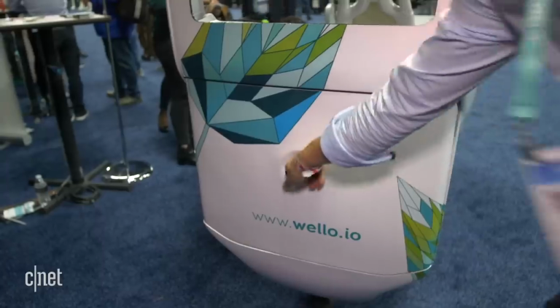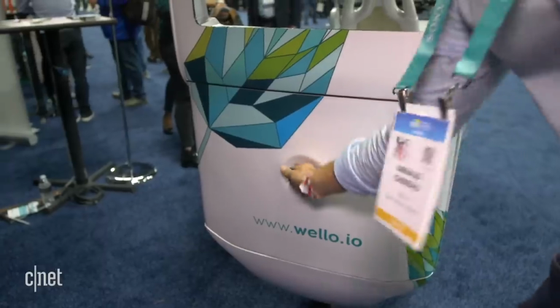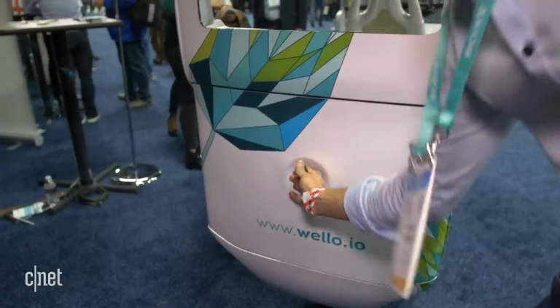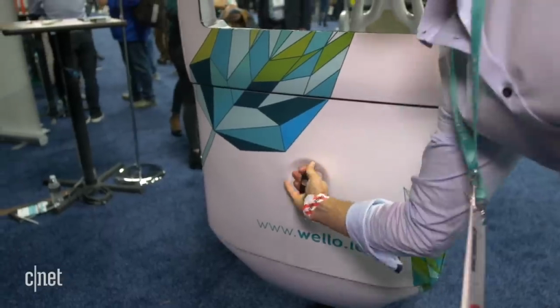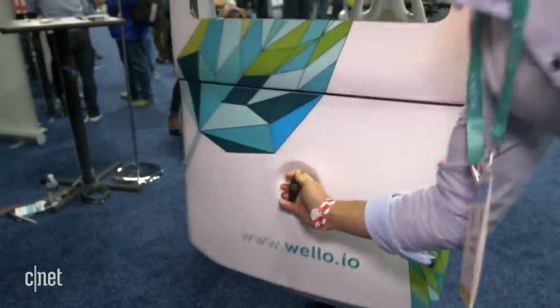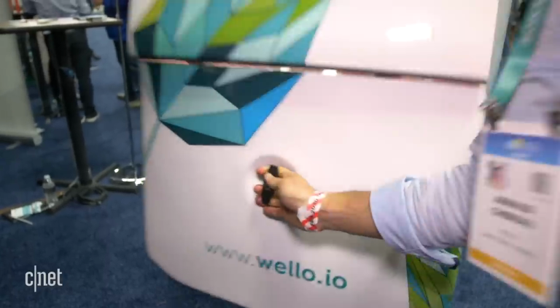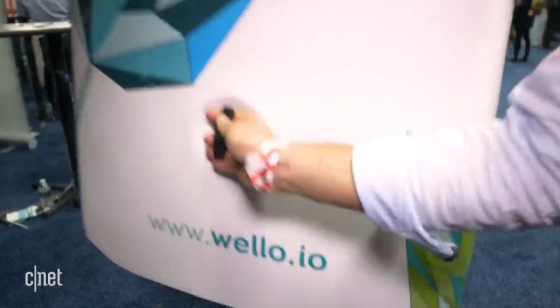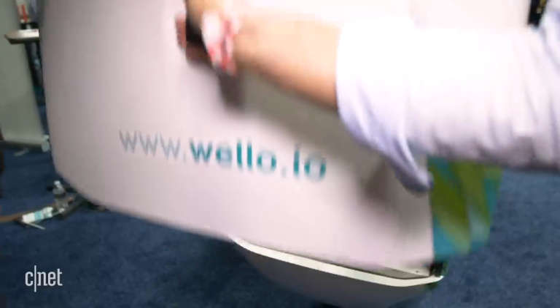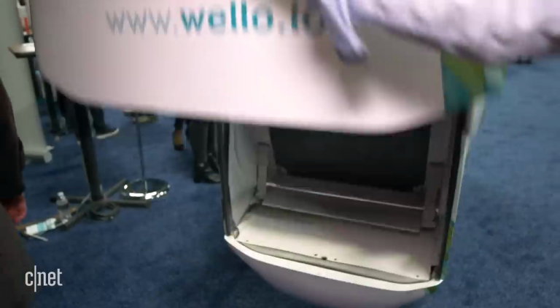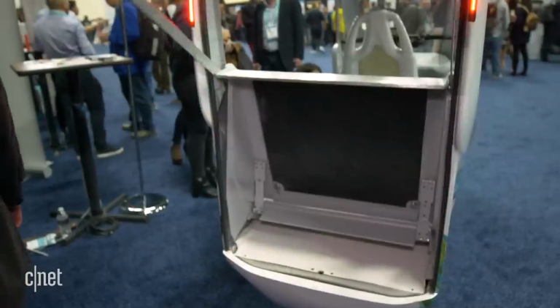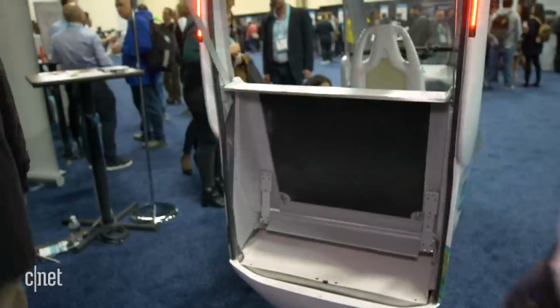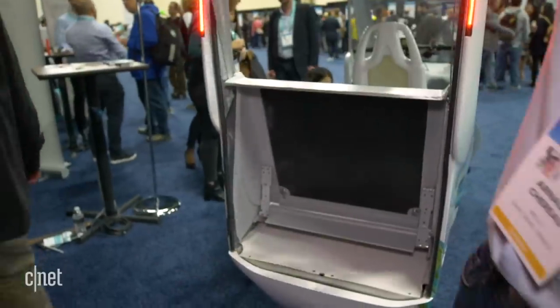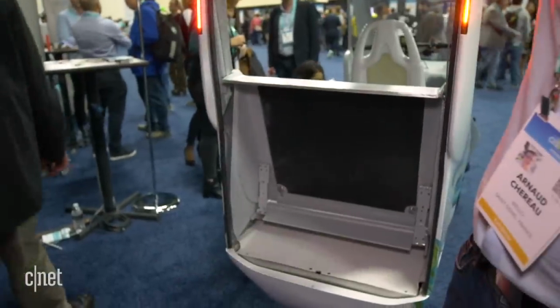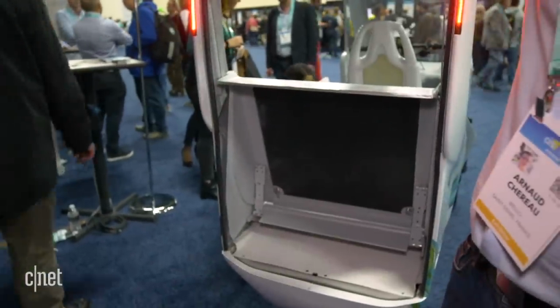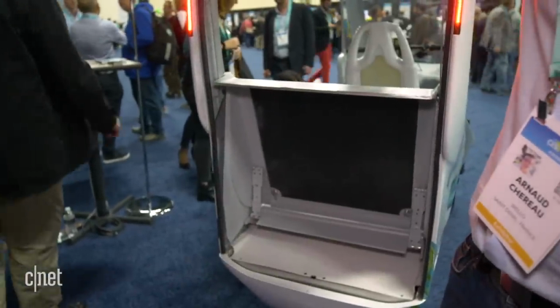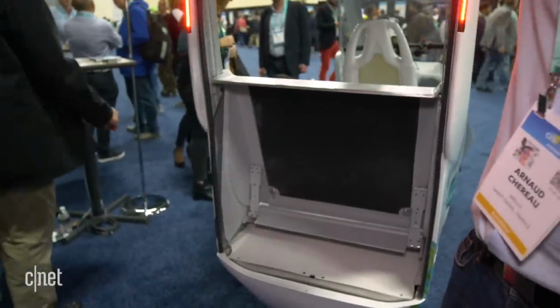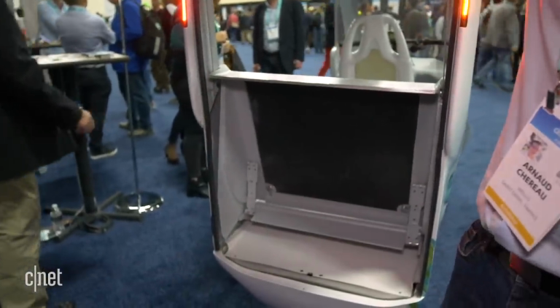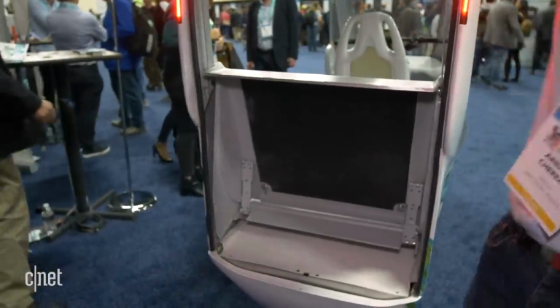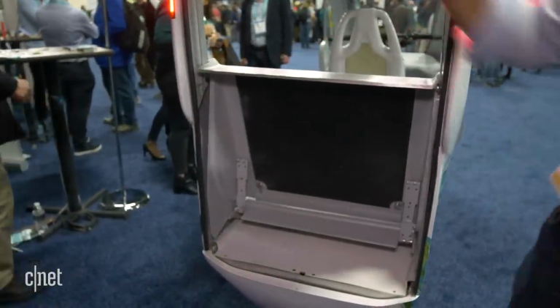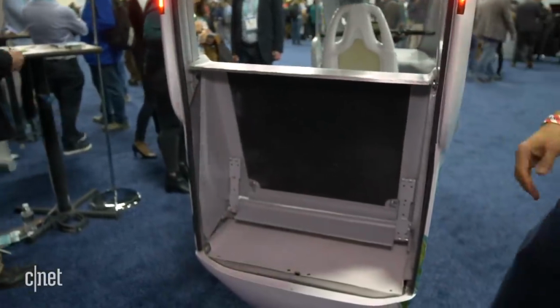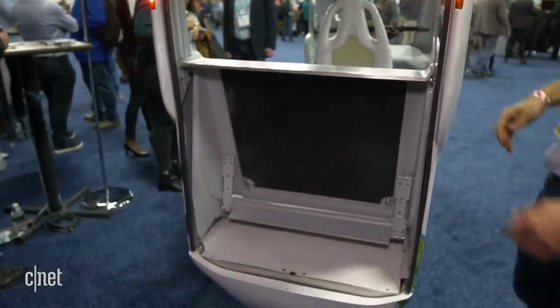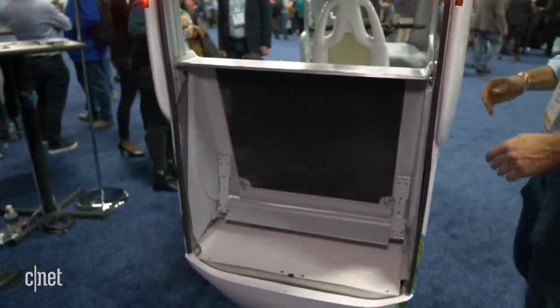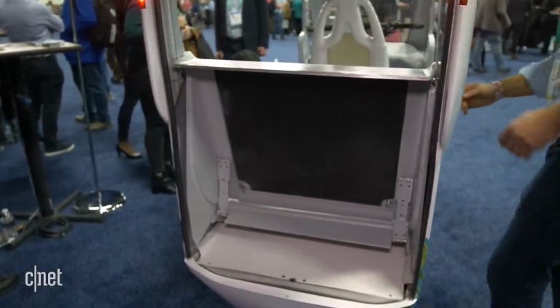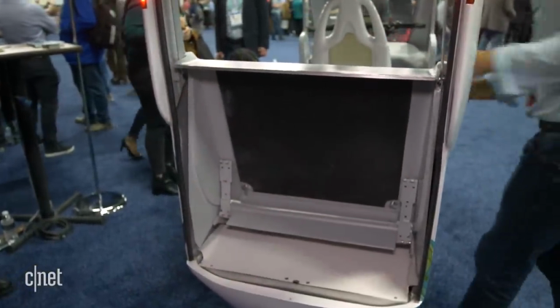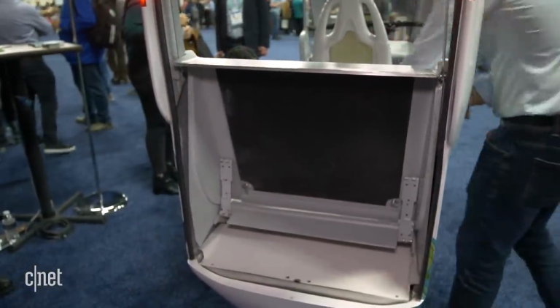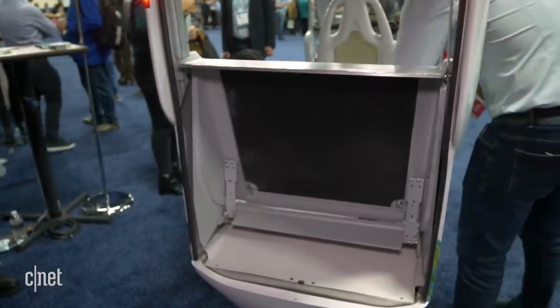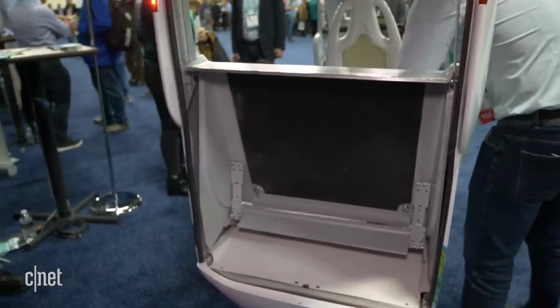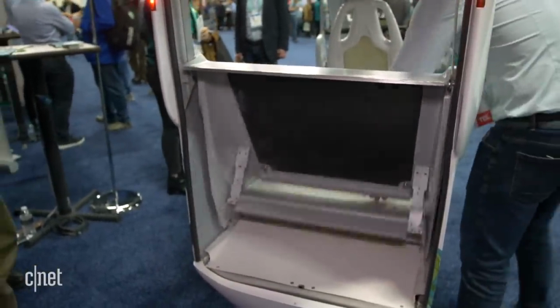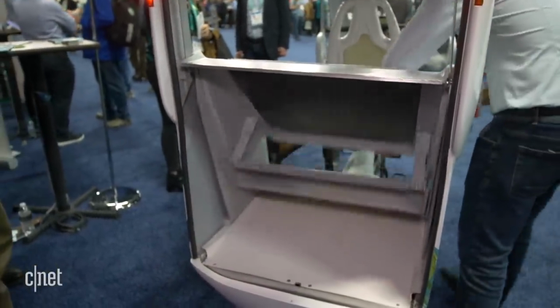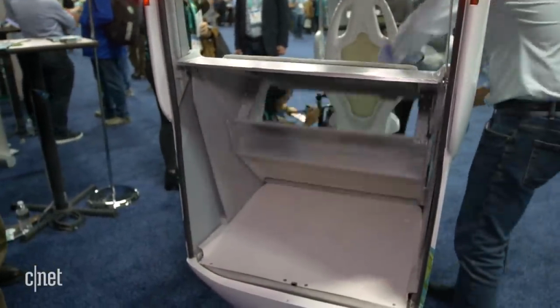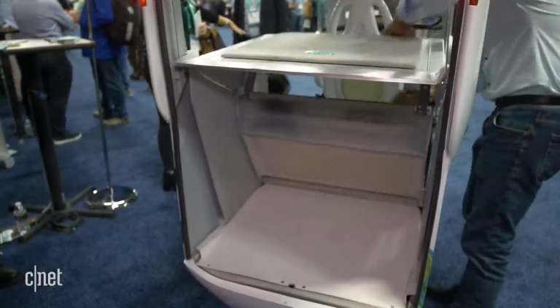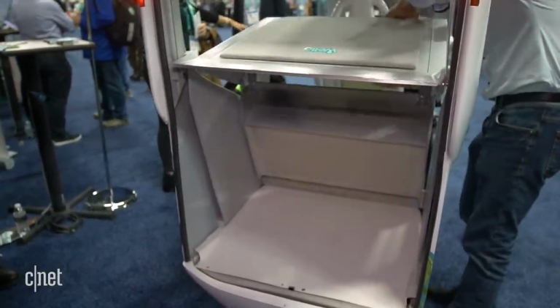In the back you can carry your entire family — if they're very small — or you can turn this area into a cargo space.